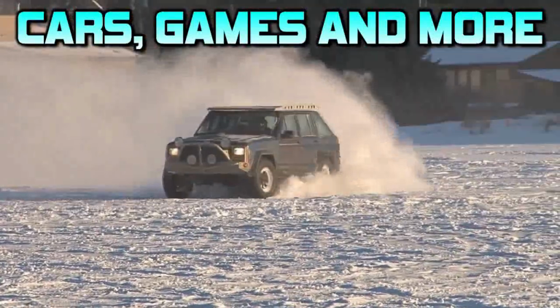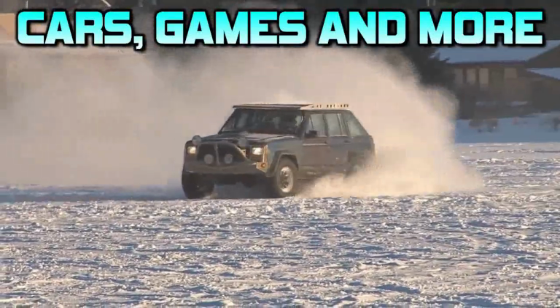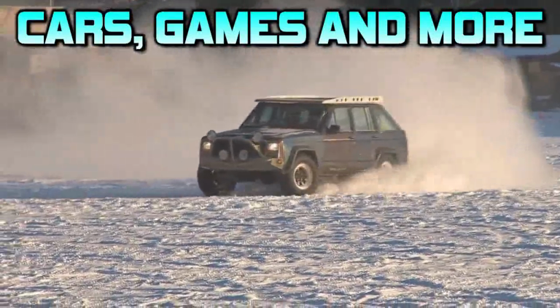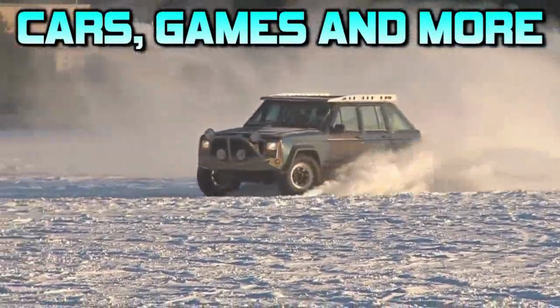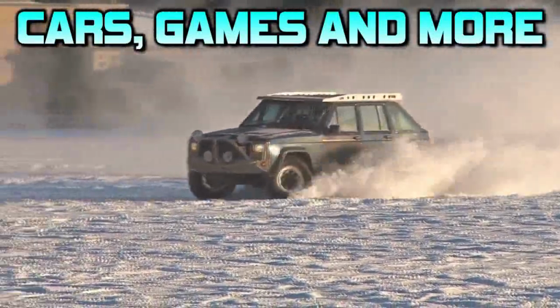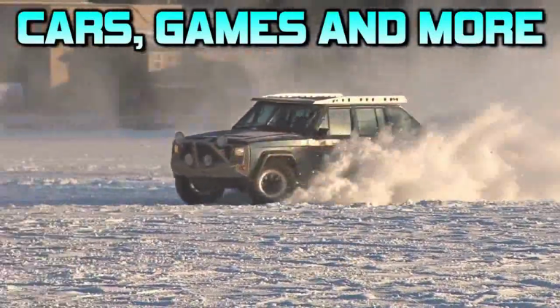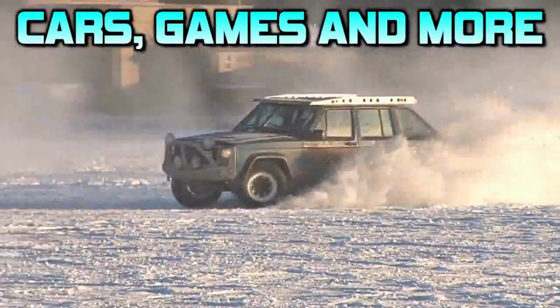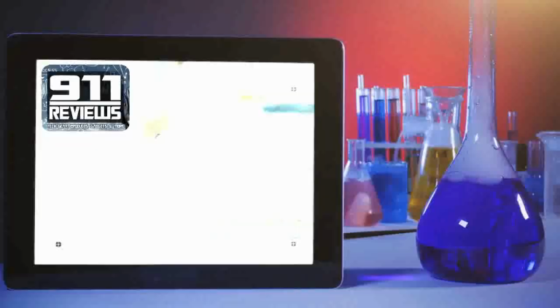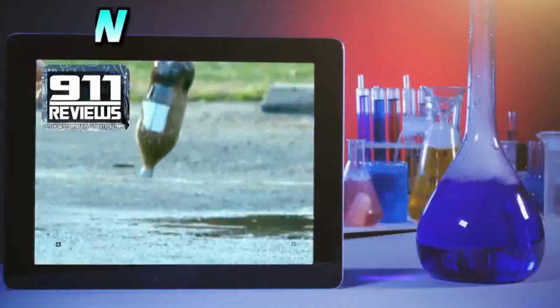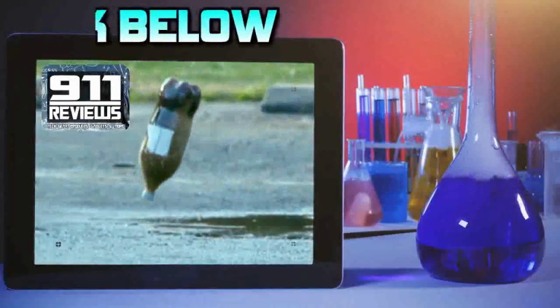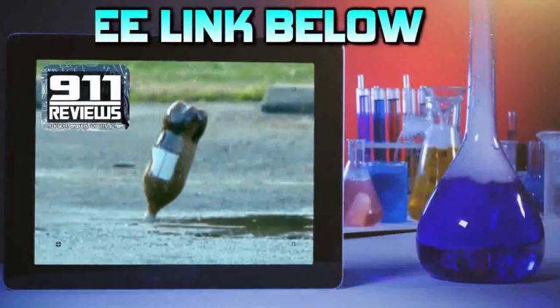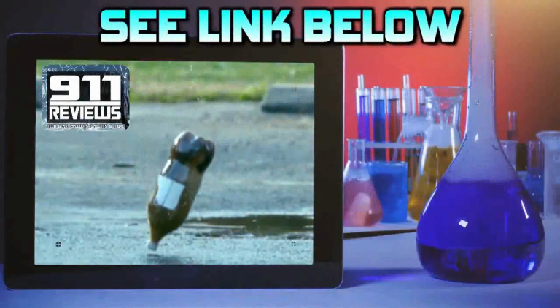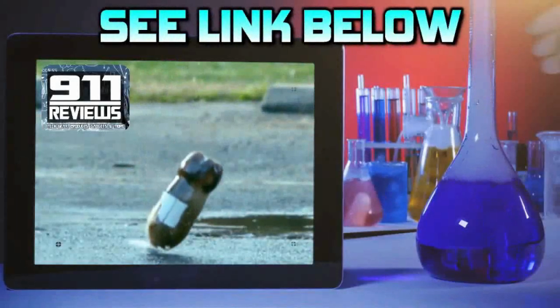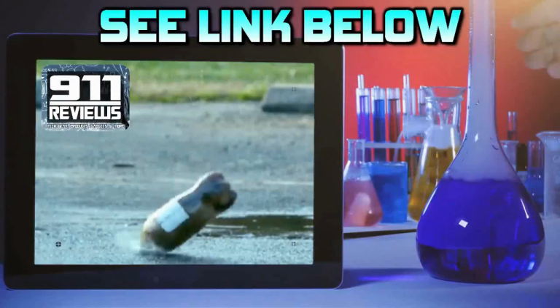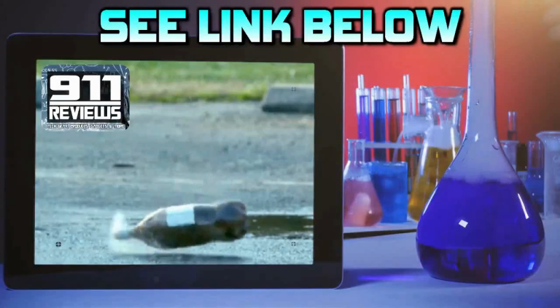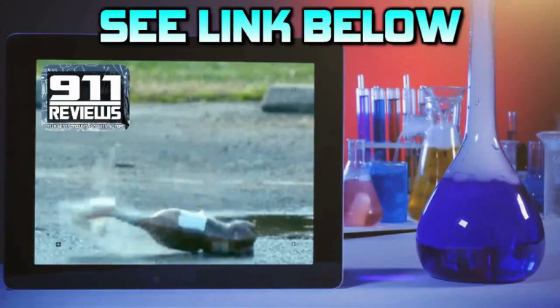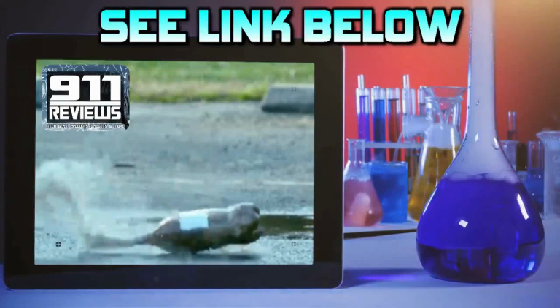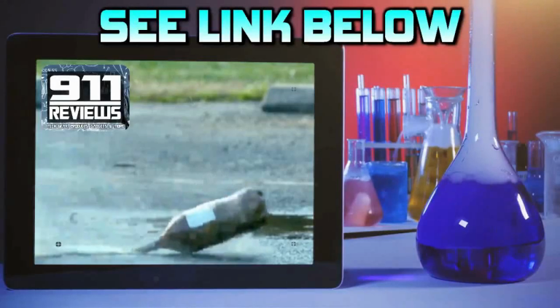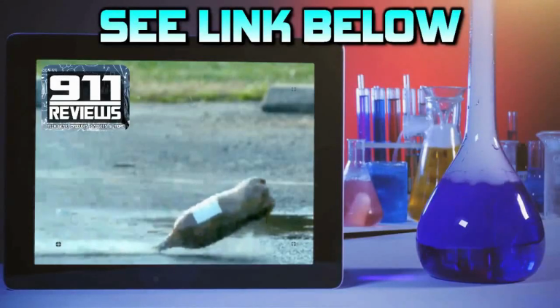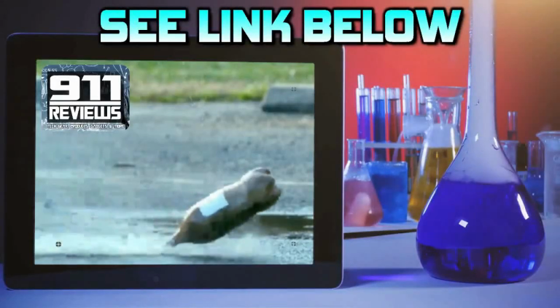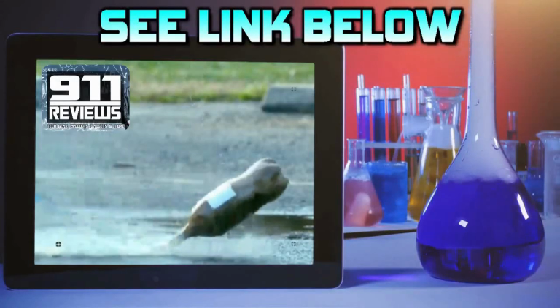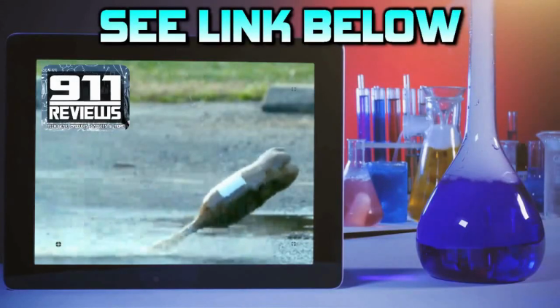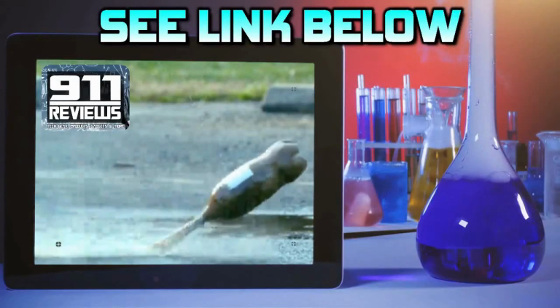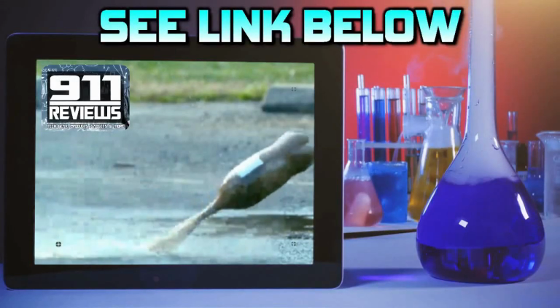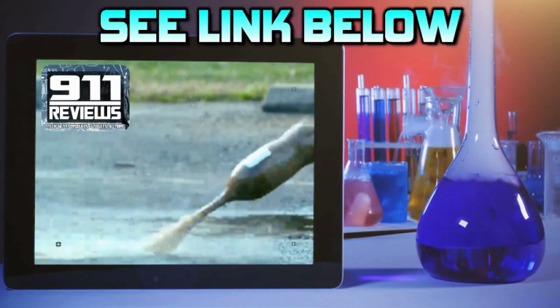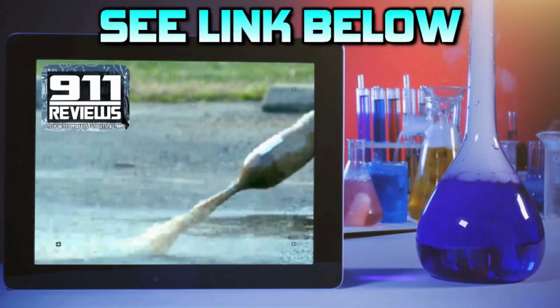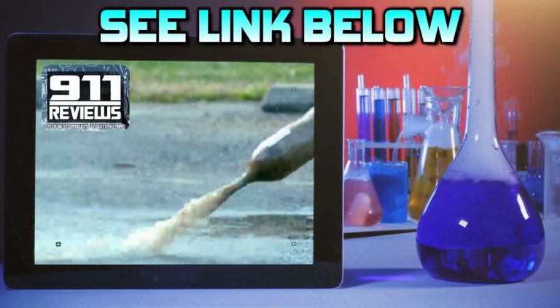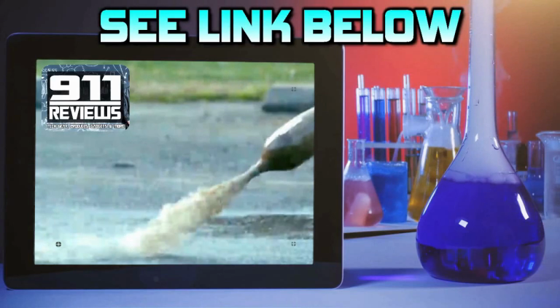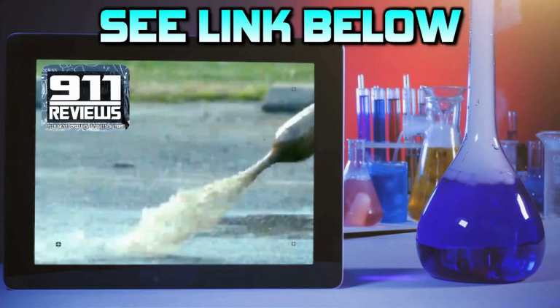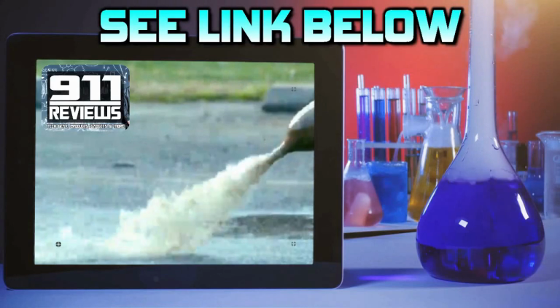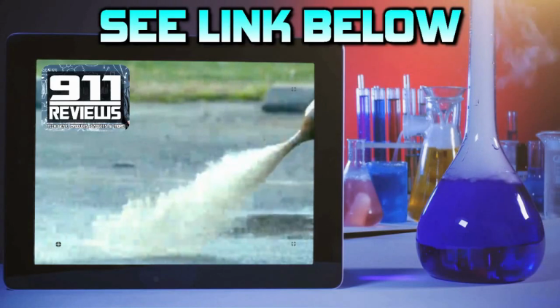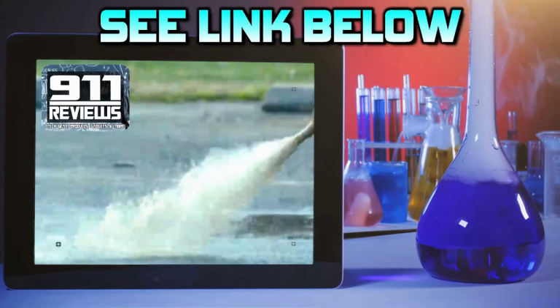If you love pop culture, entertainment, and a little bit of science, then check out the link in the description below.